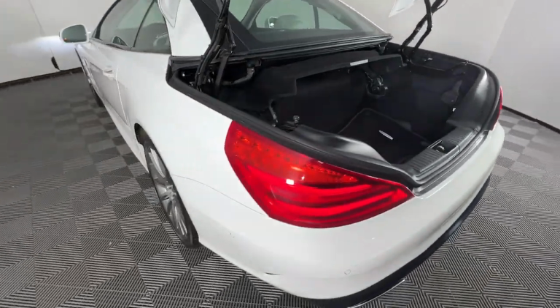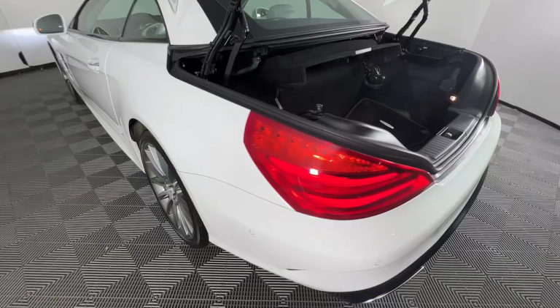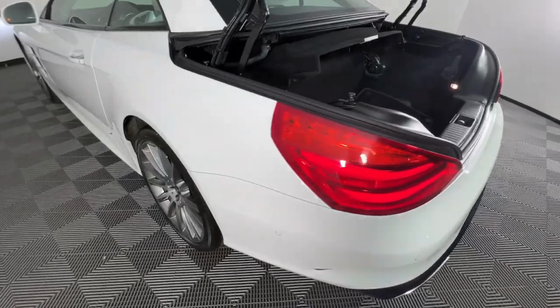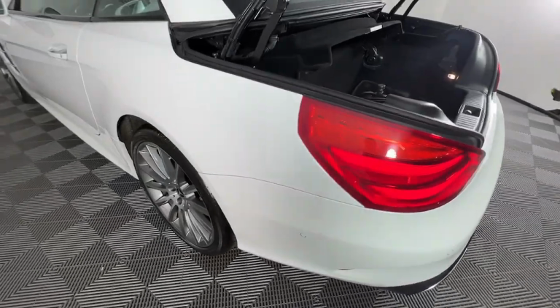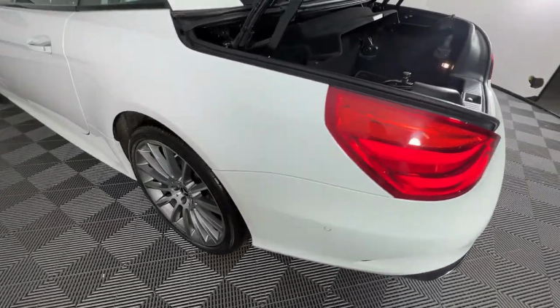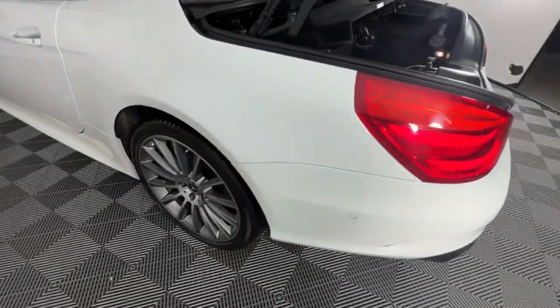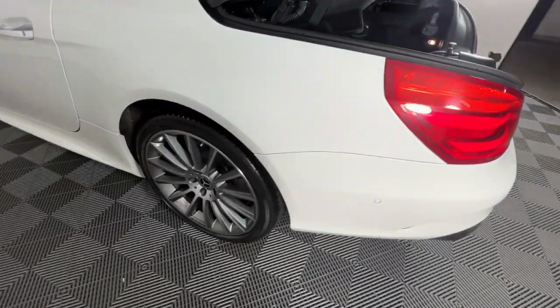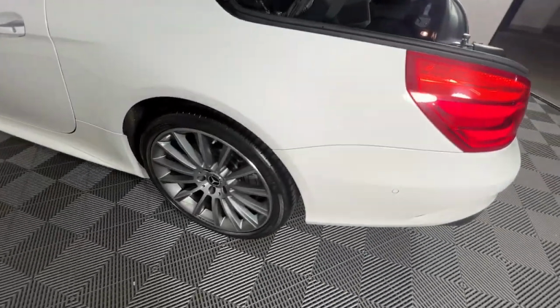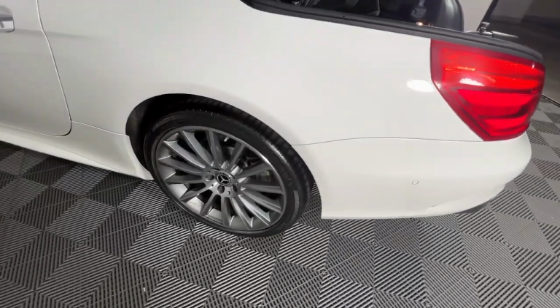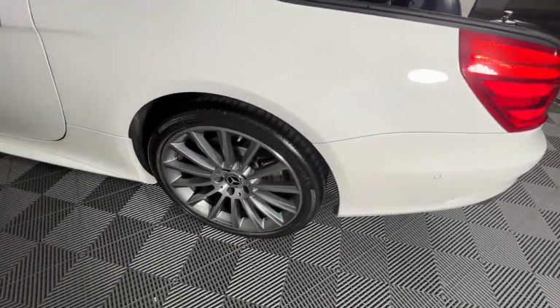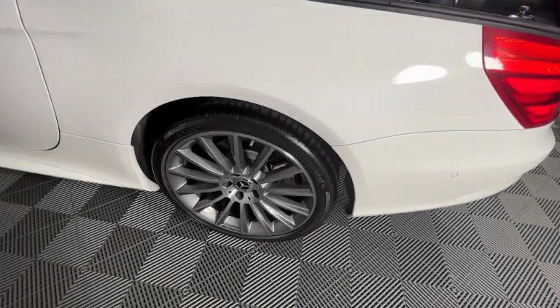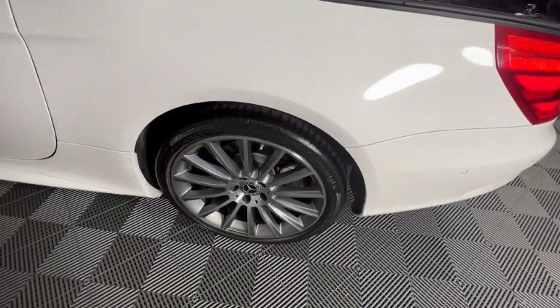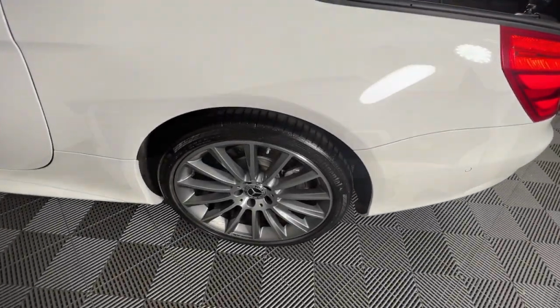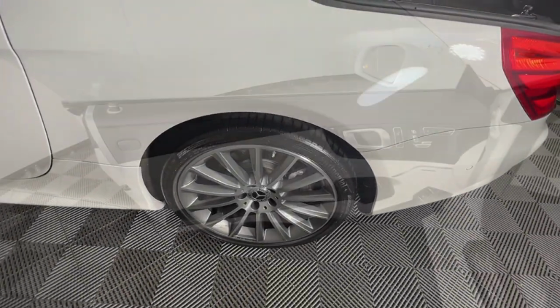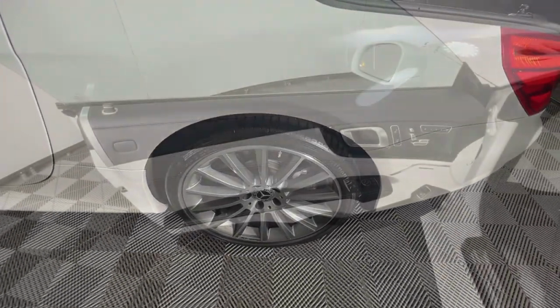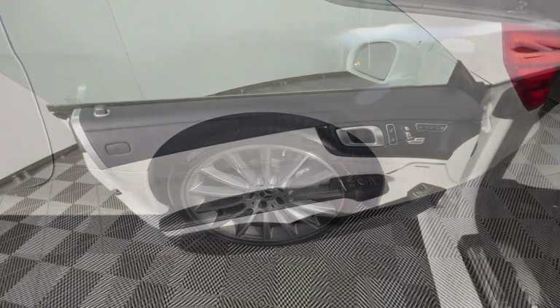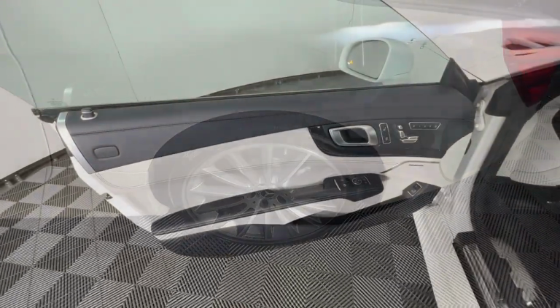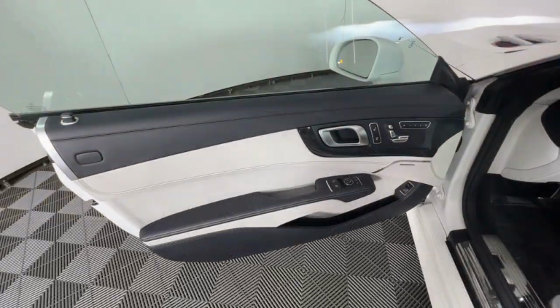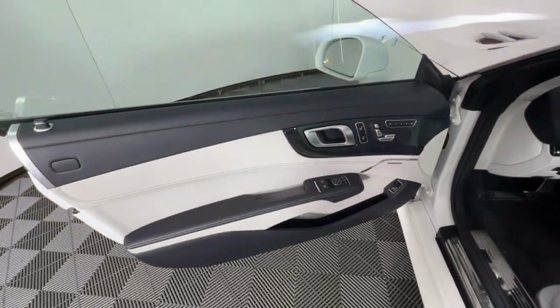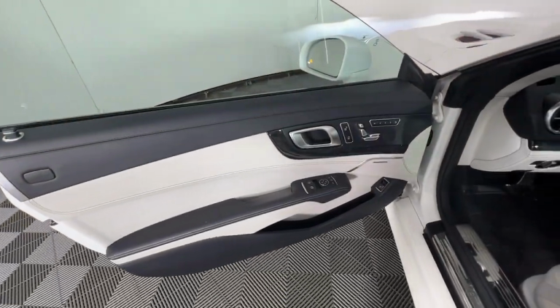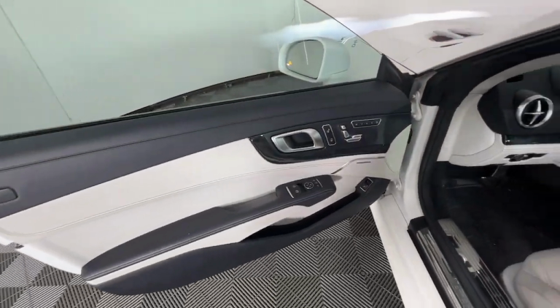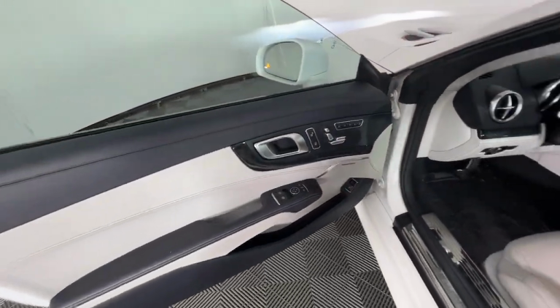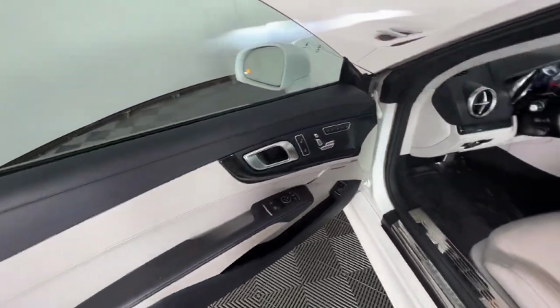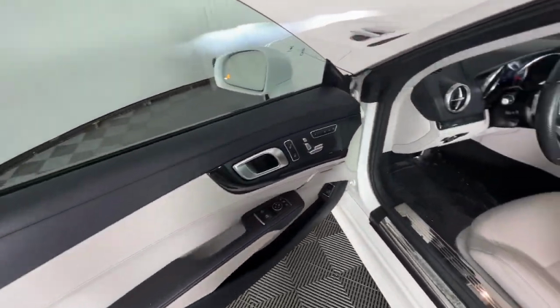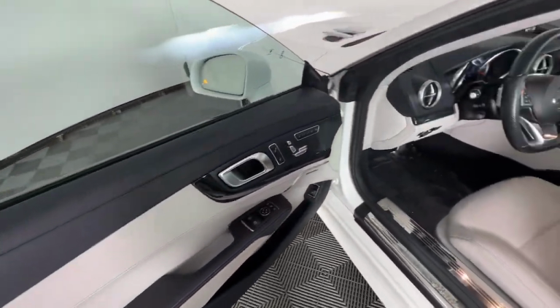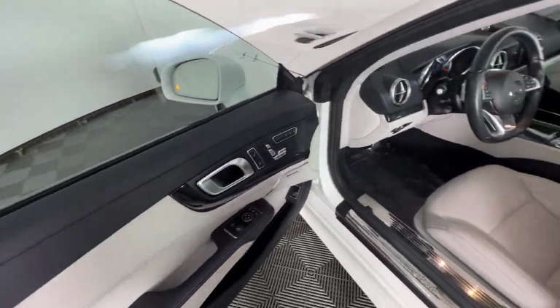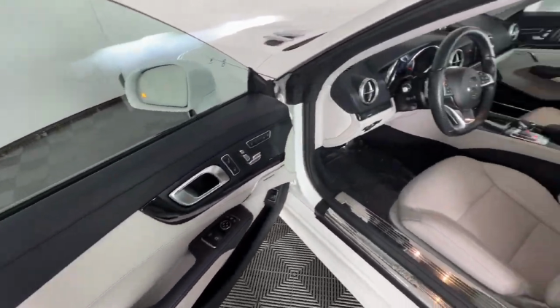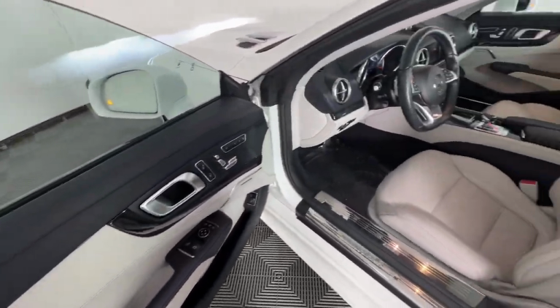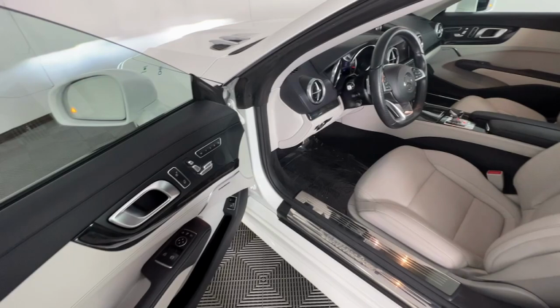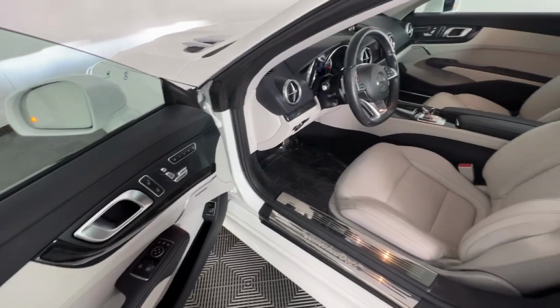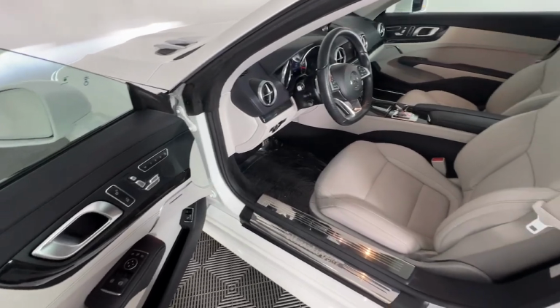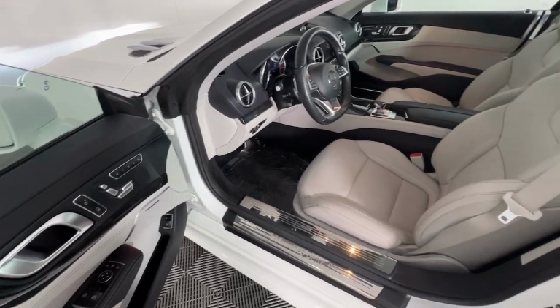iPod, MP3 Input, Power Passenger Seat, Keyless Start, Woodgrain Interior Trim.